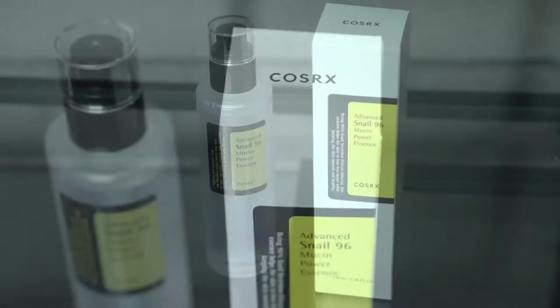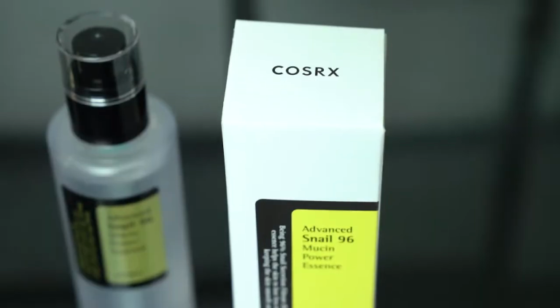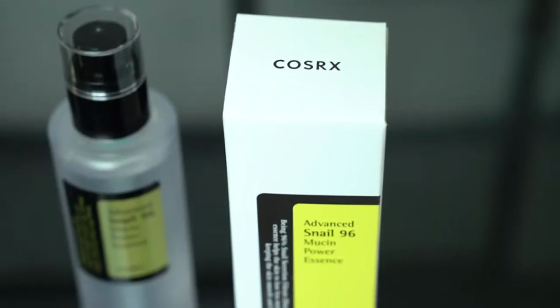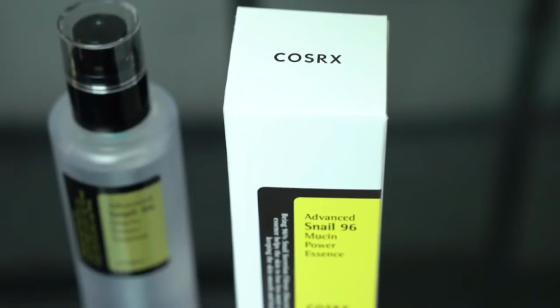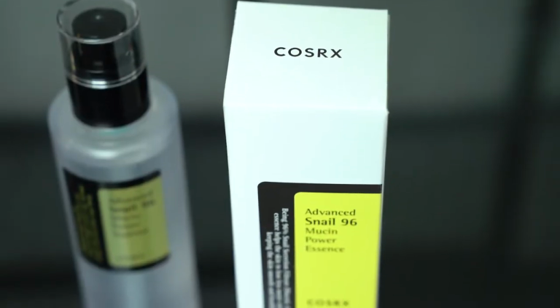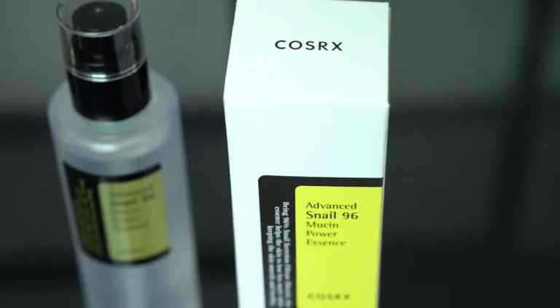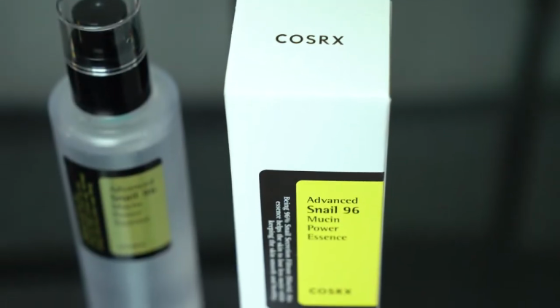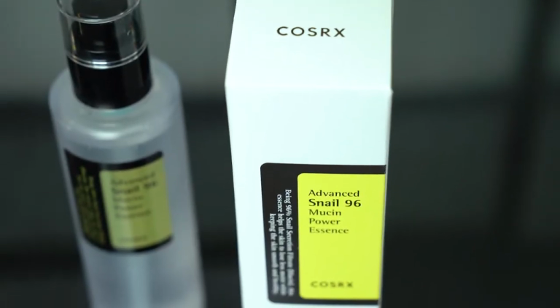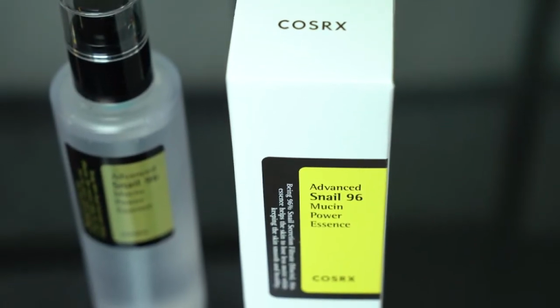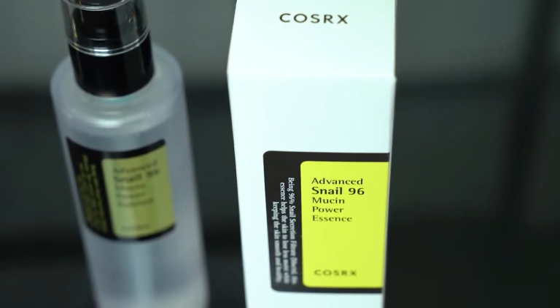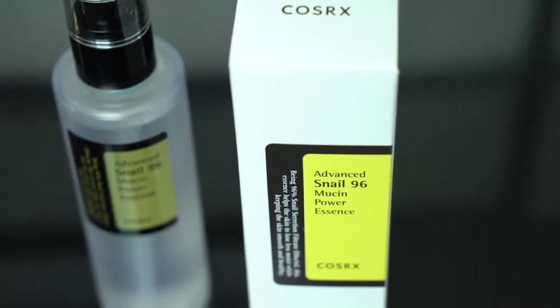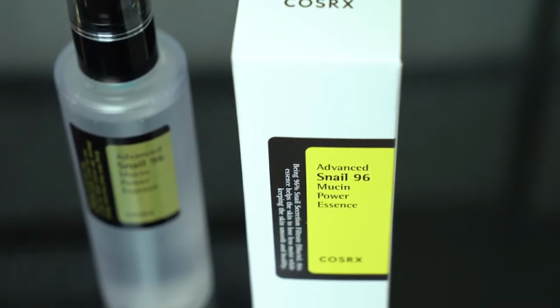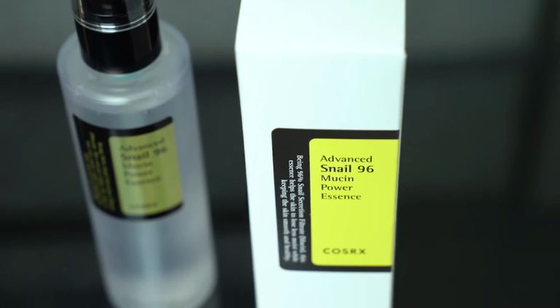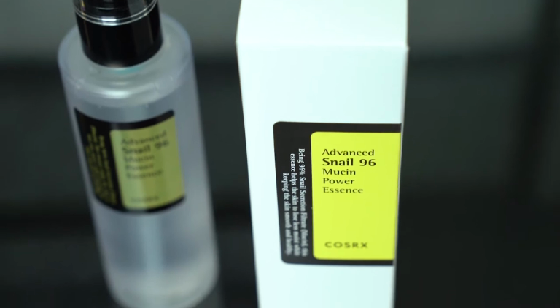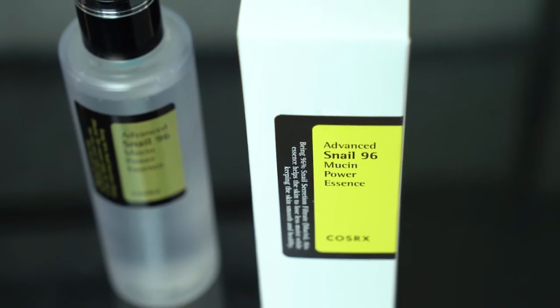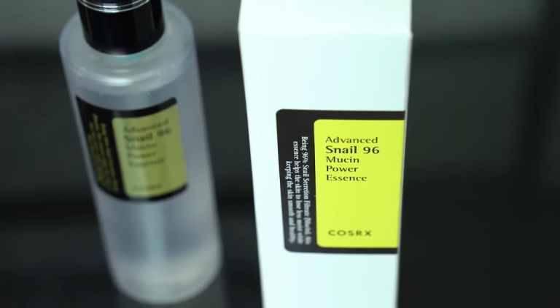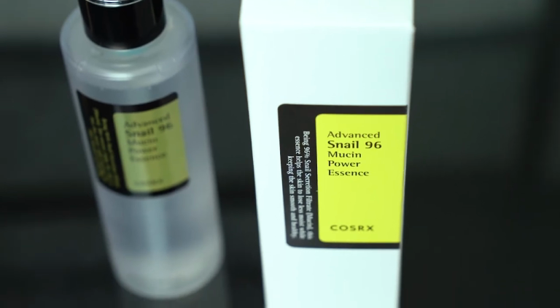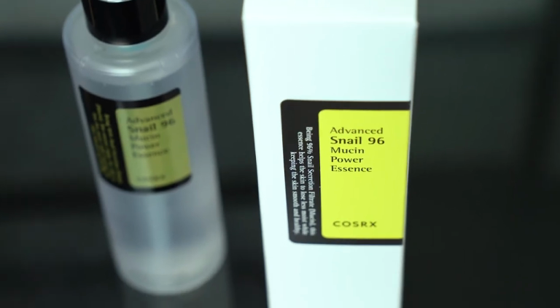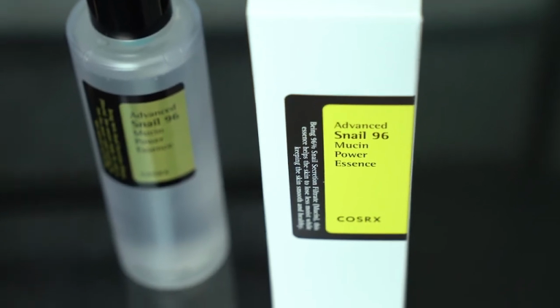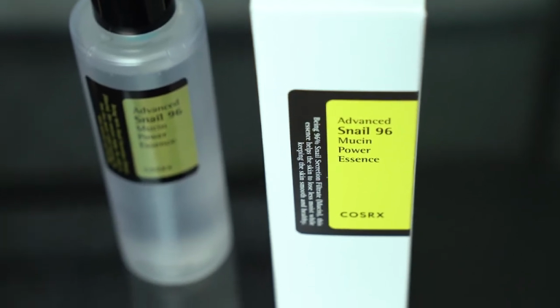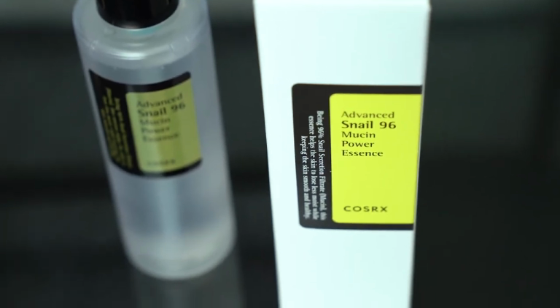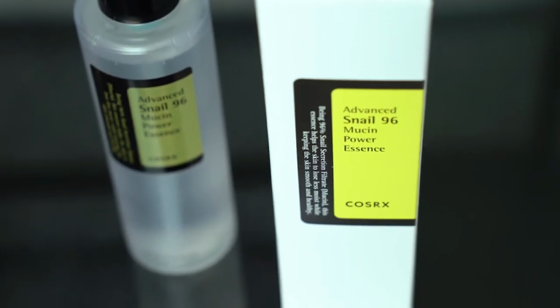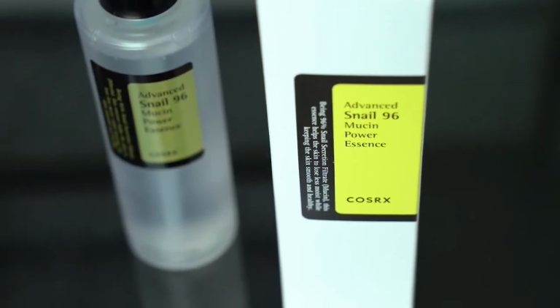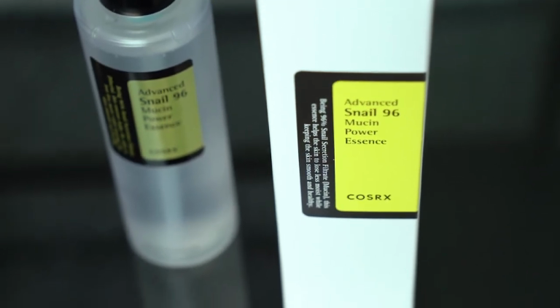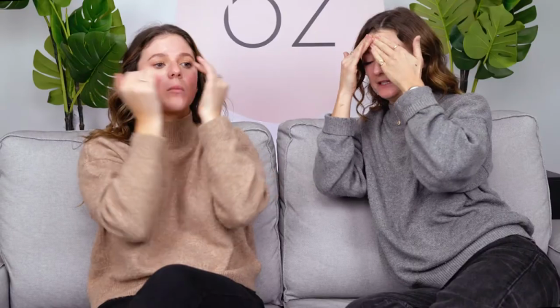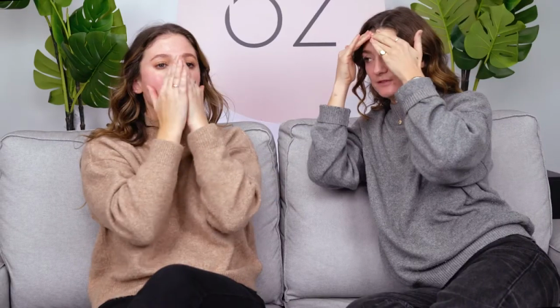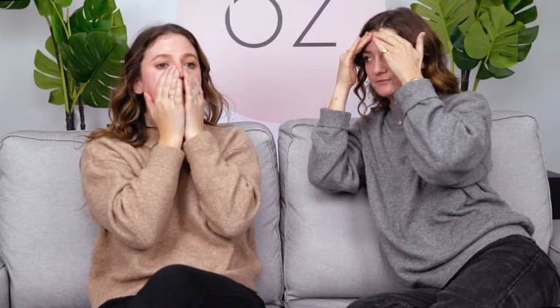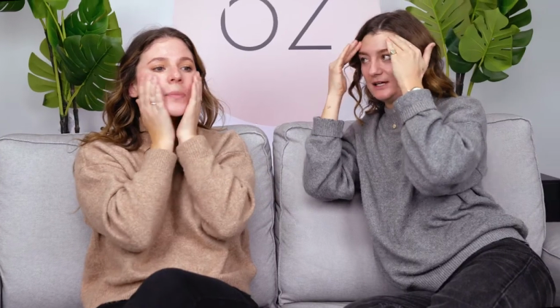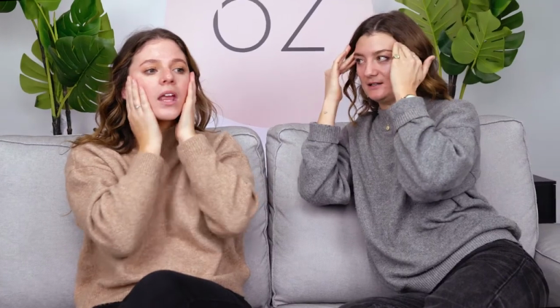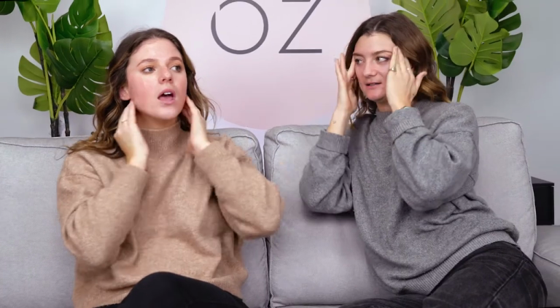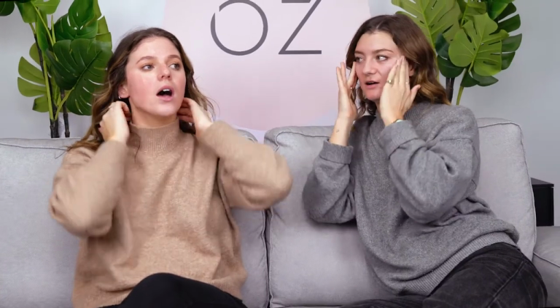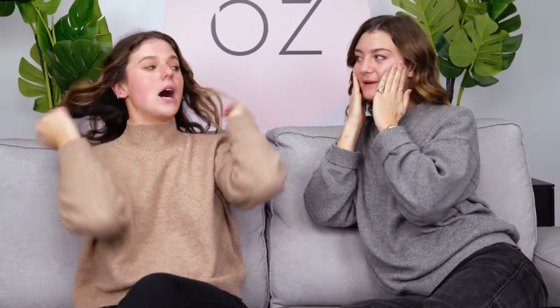This stuff is formulated with 96% snail mucin, which is really good for calming the skin, hydrating, tightening, and brightening. This feels really nice and calming.